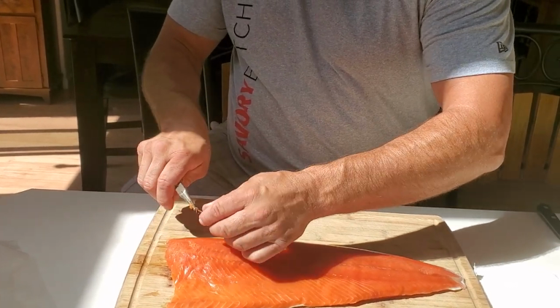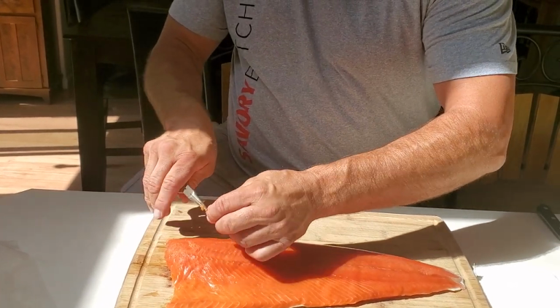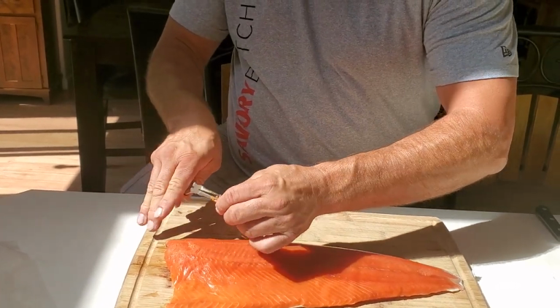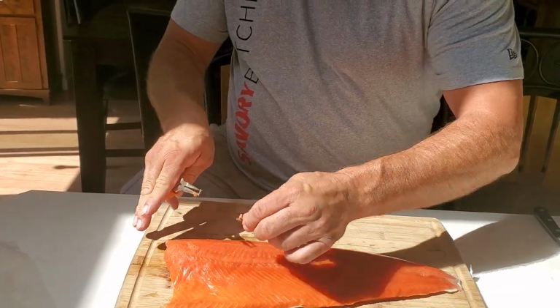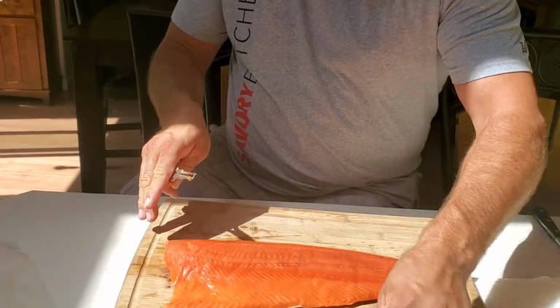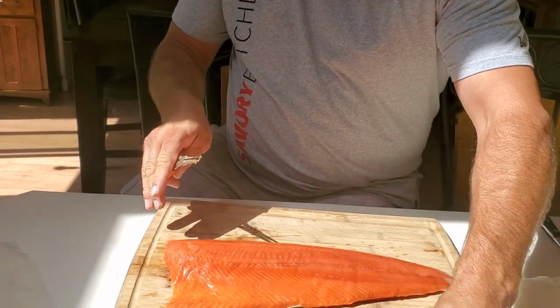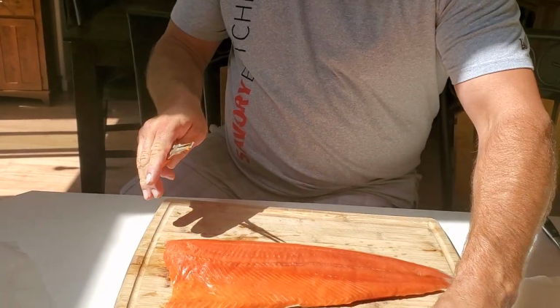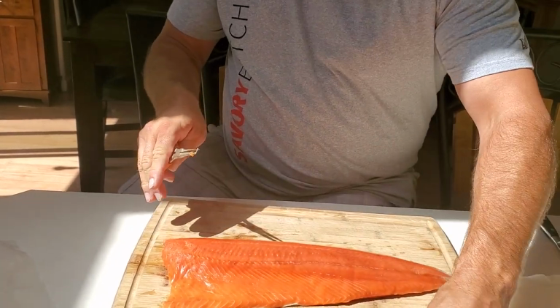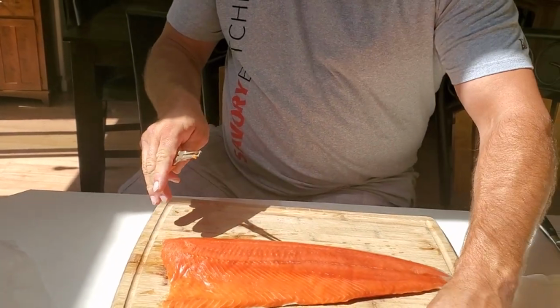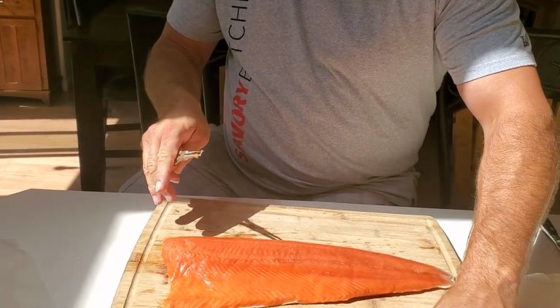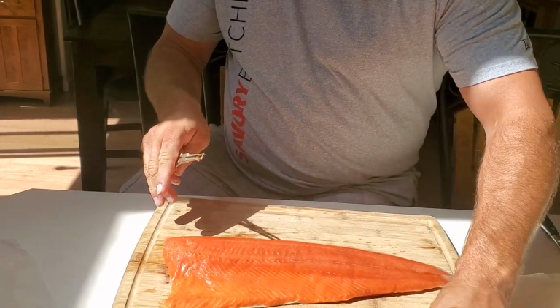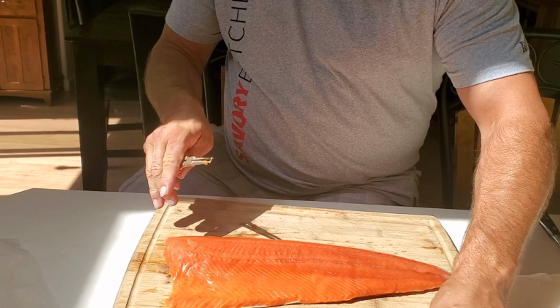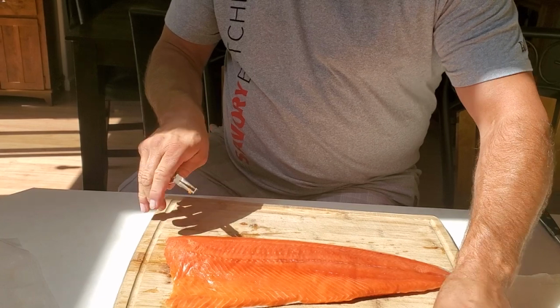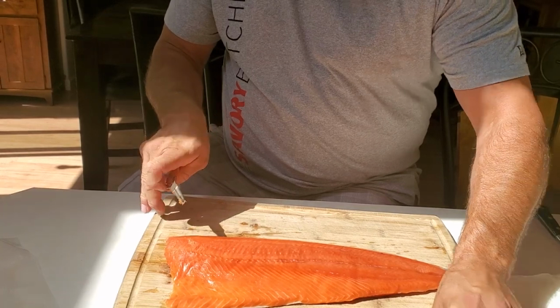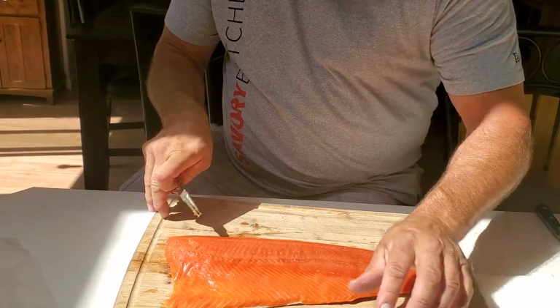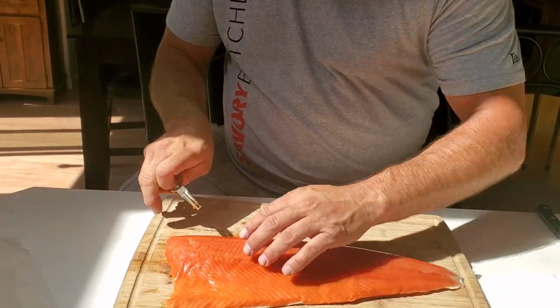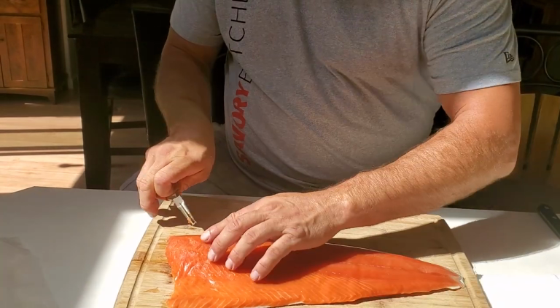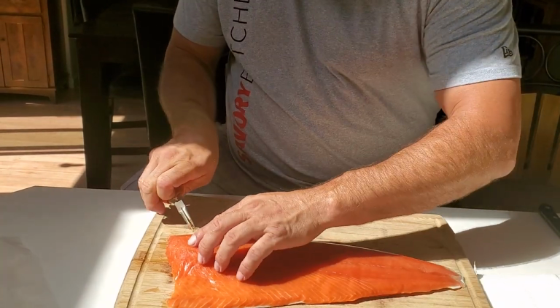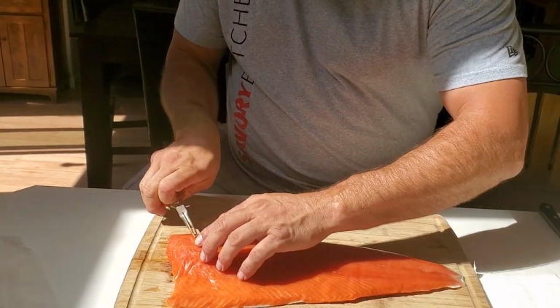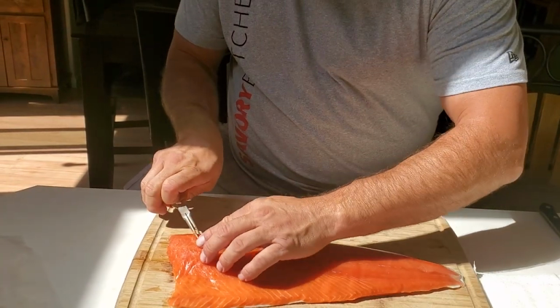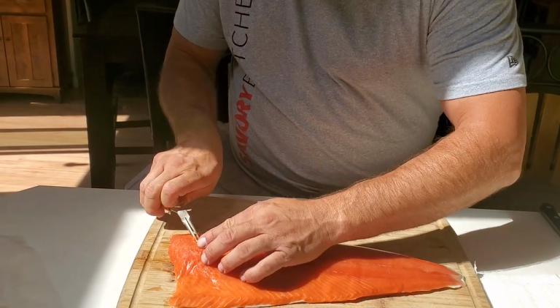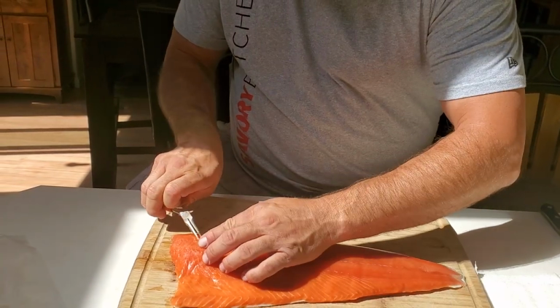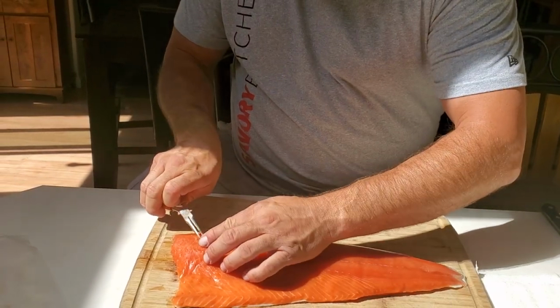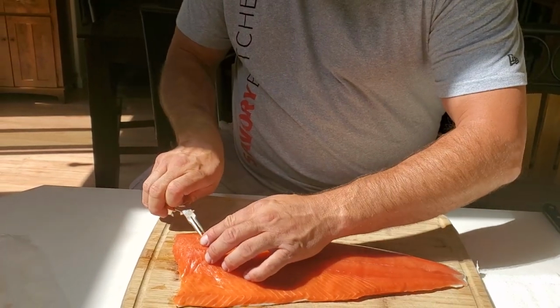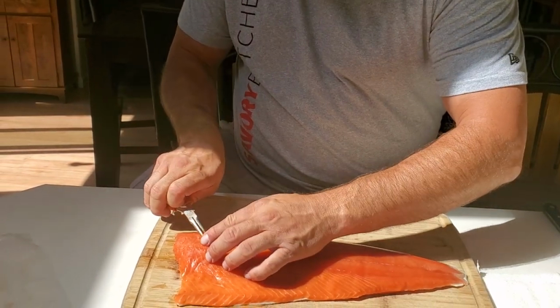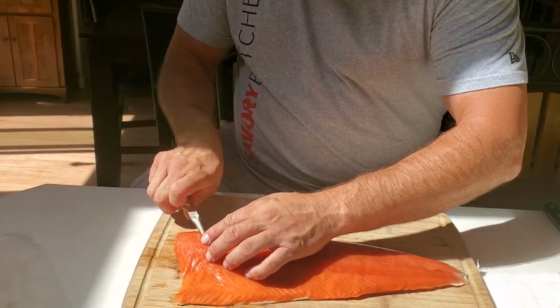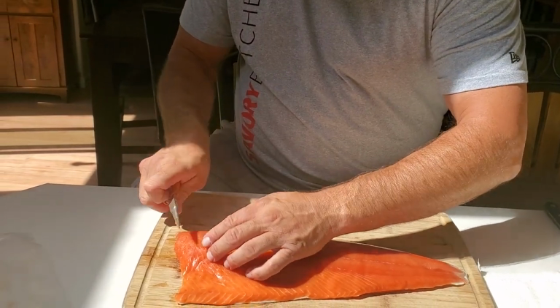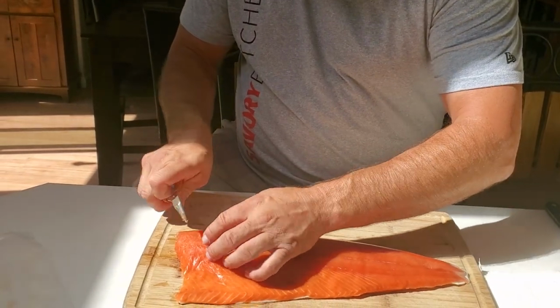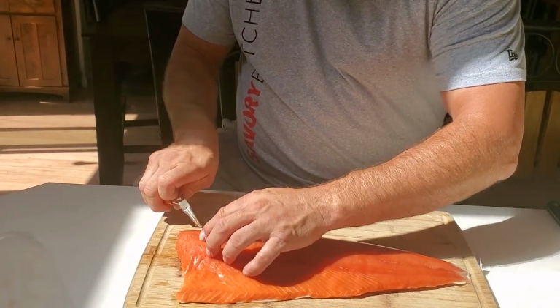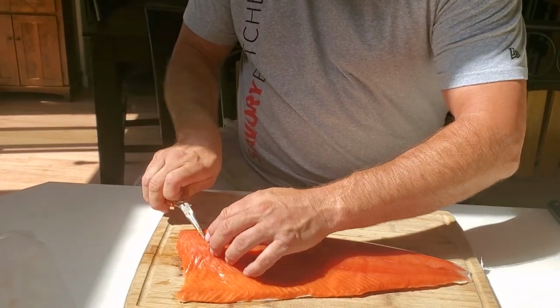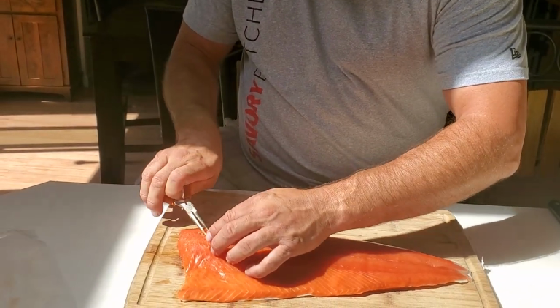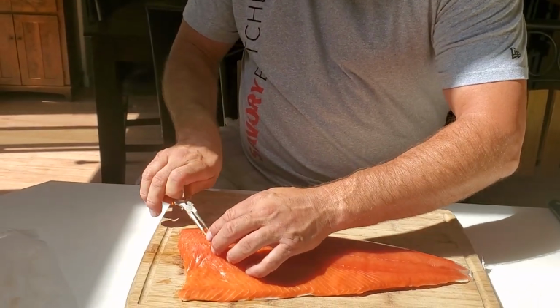Now you're not getting little bones in your mouth. We're going to go right along here and pull these pin bones.